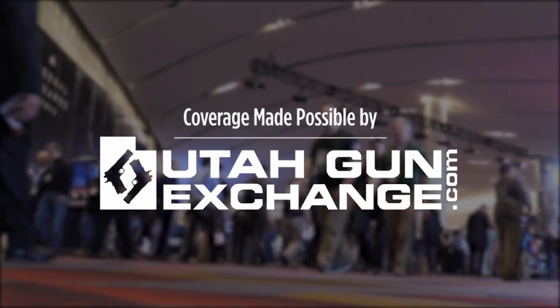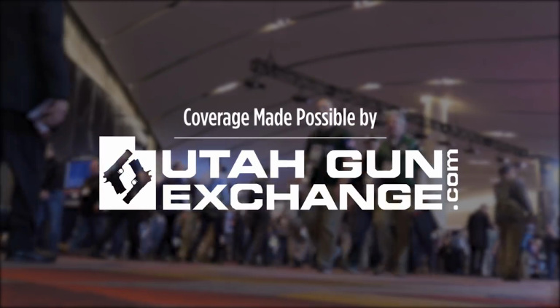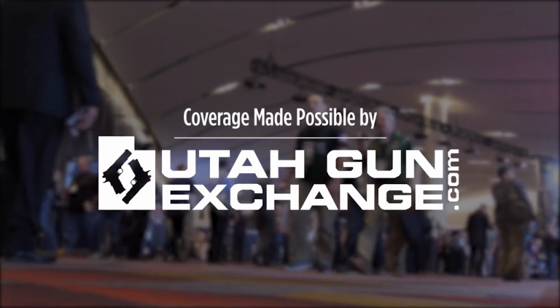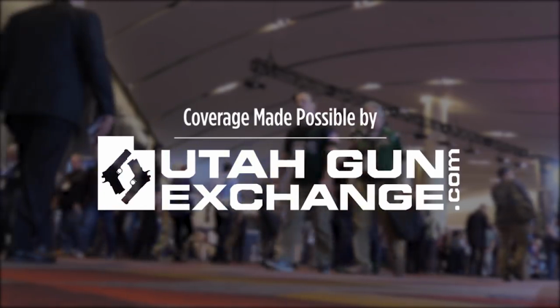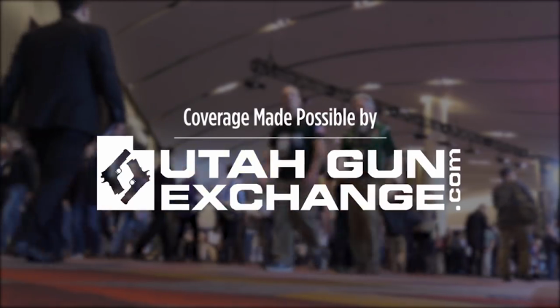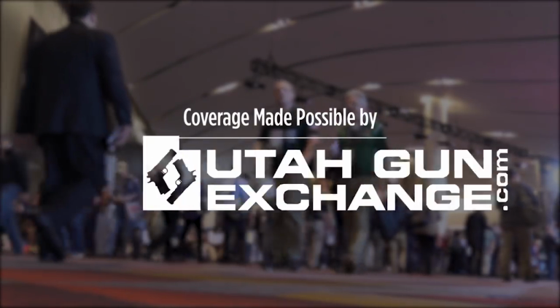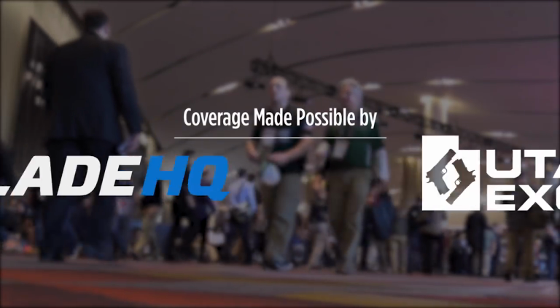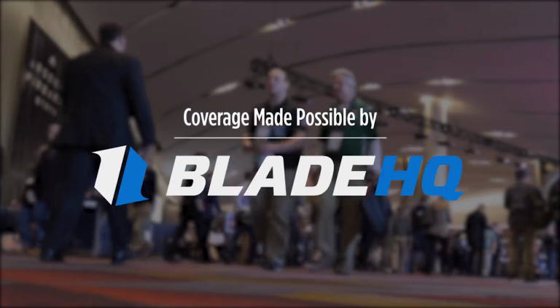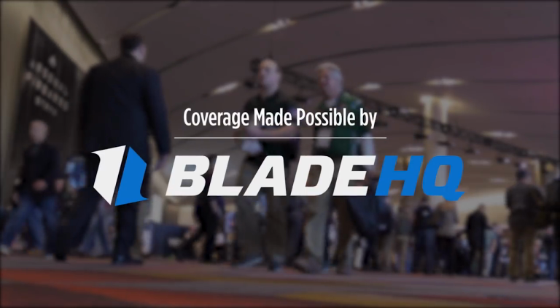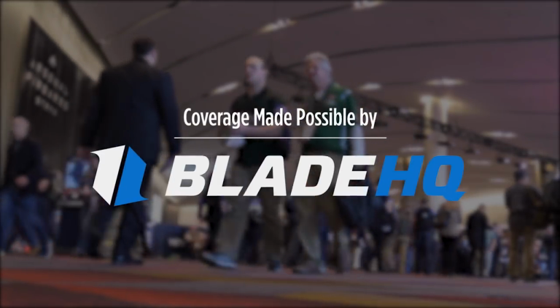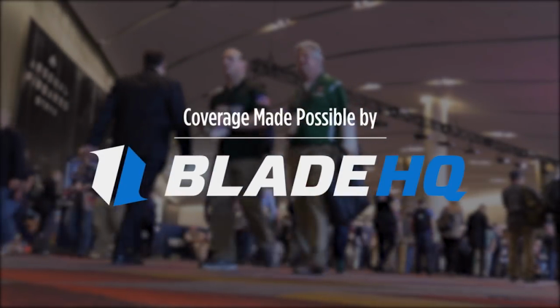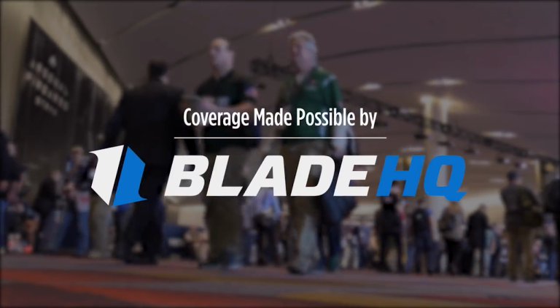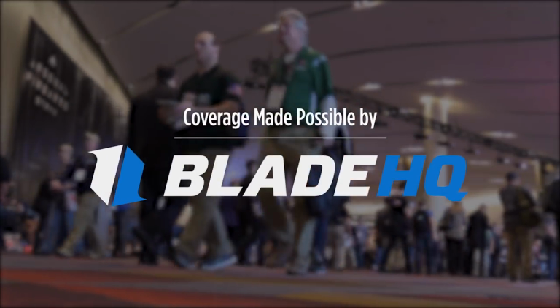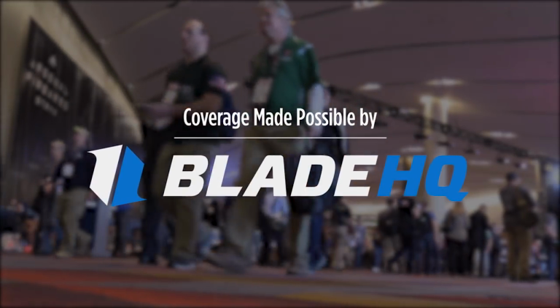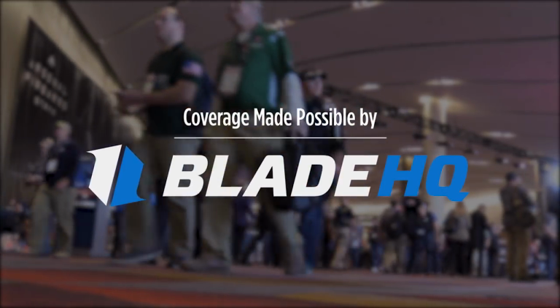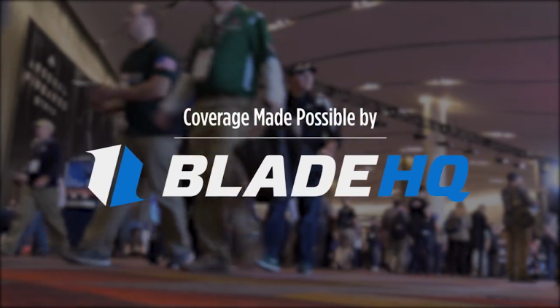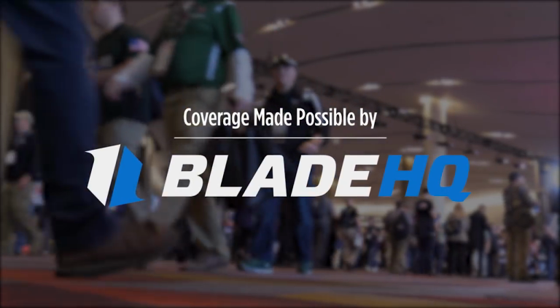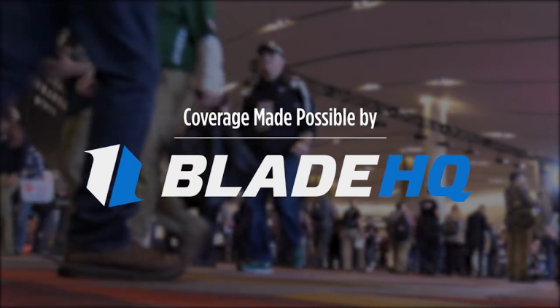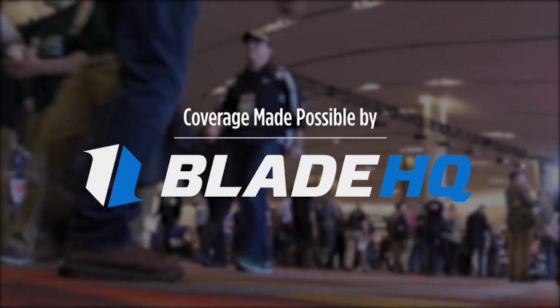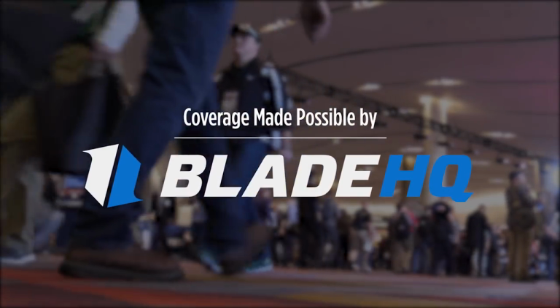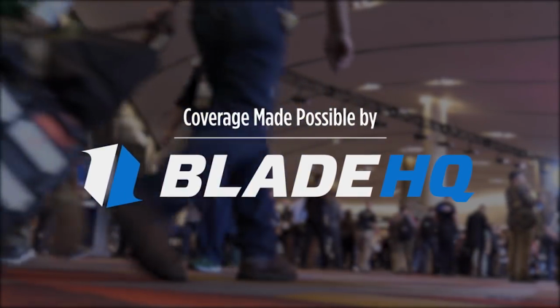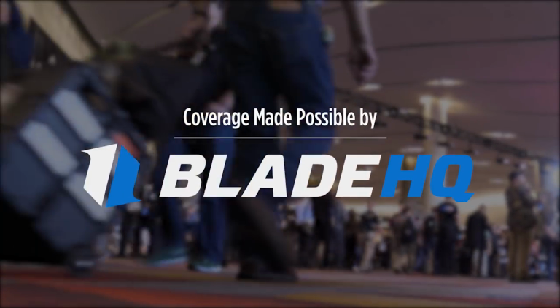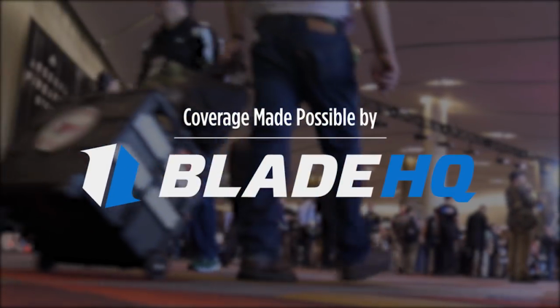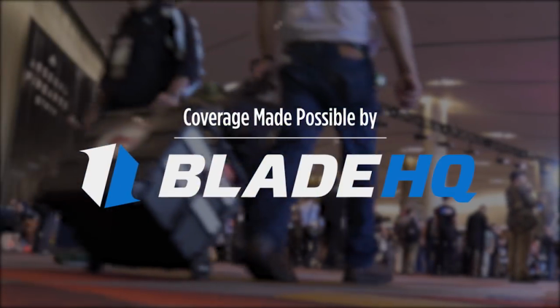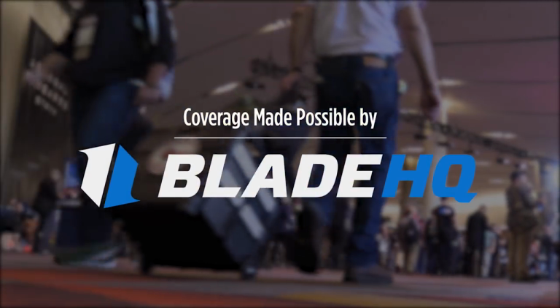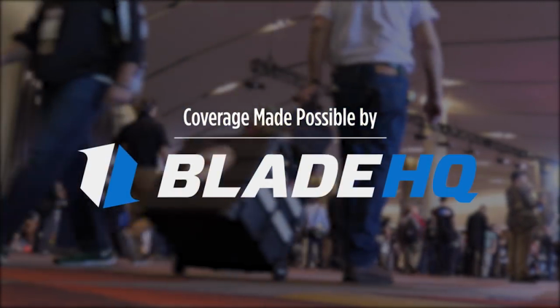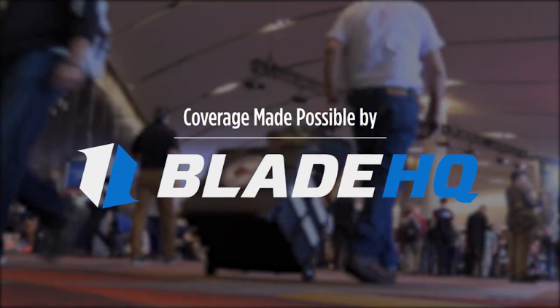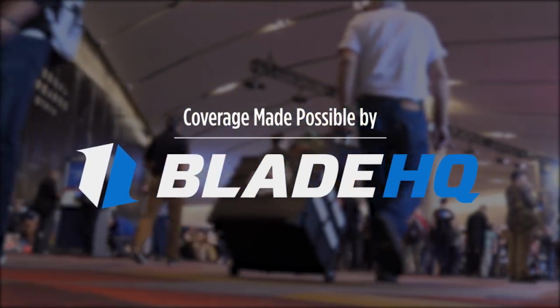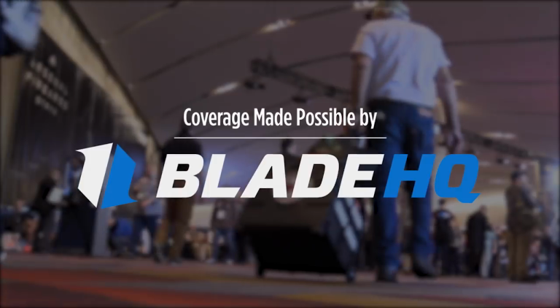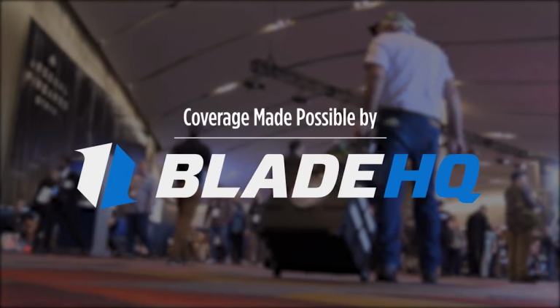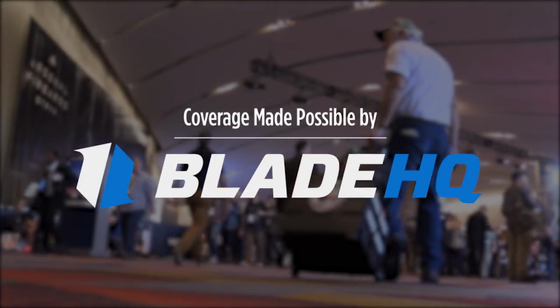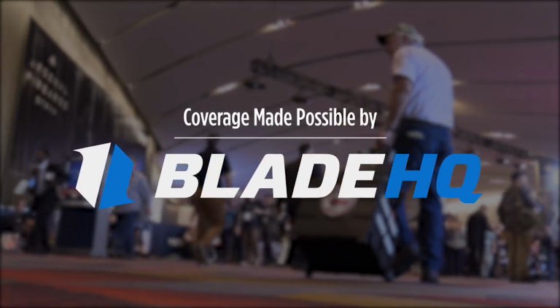Buy. Sell. Trade. Is cutting things your thing? Watch till the end of this video to see BladeHQ cut some things.